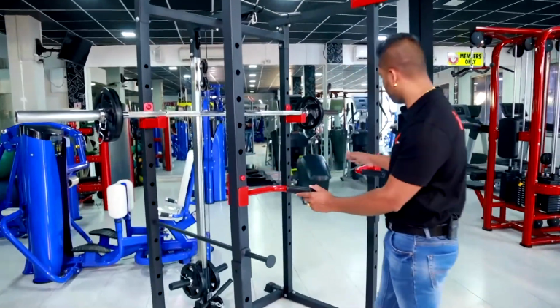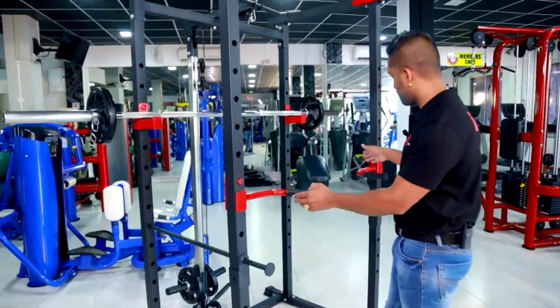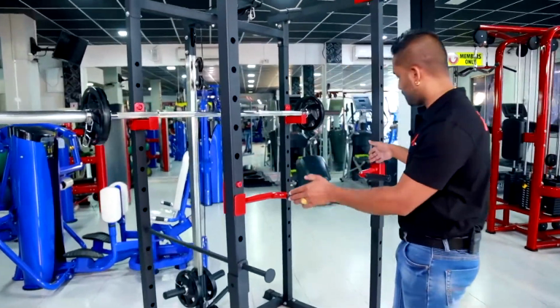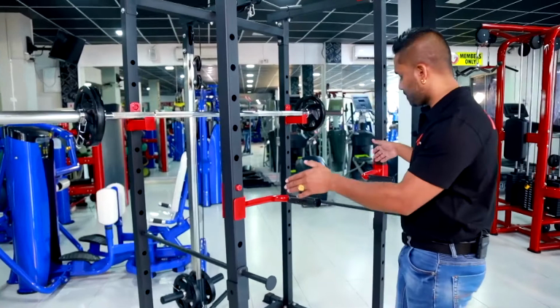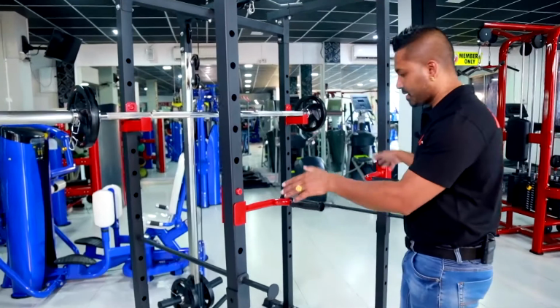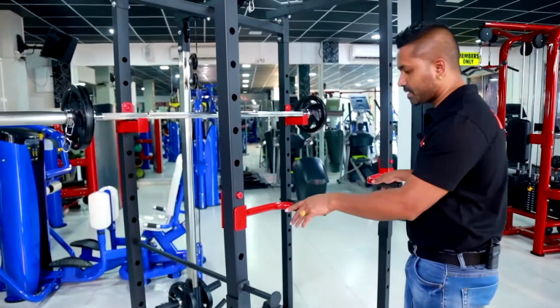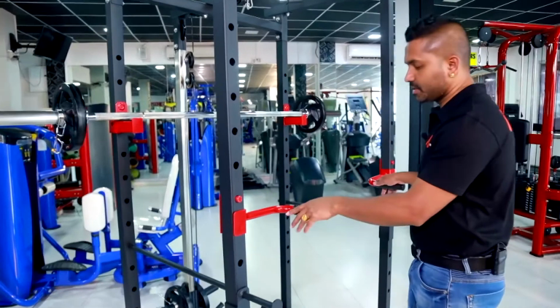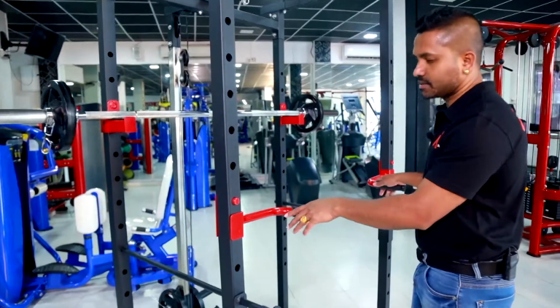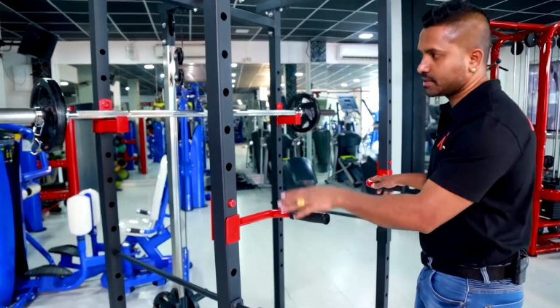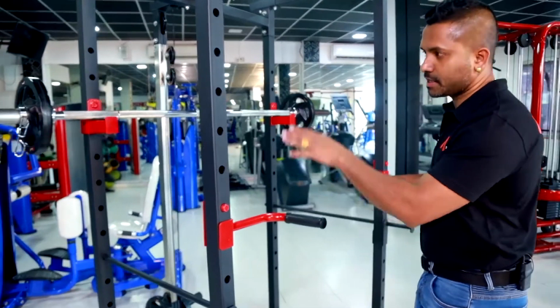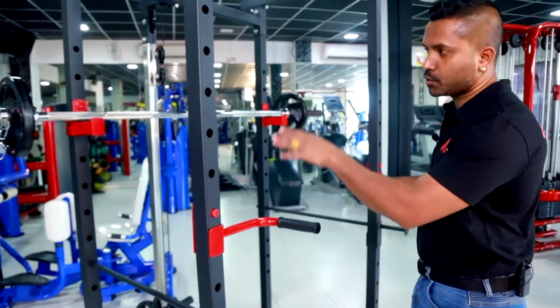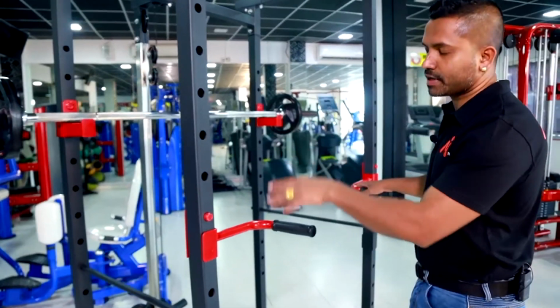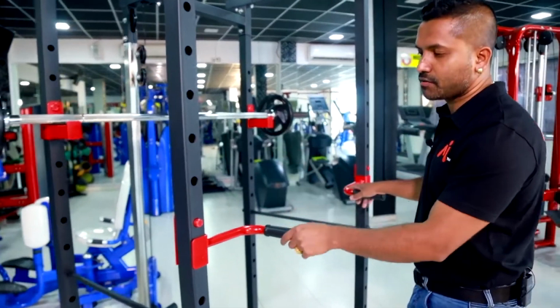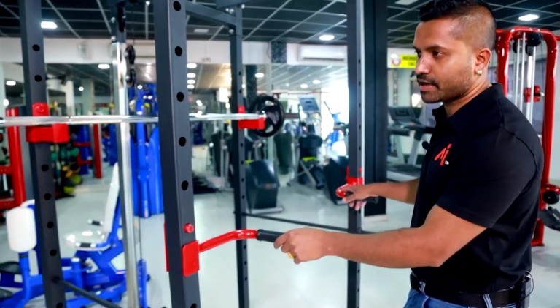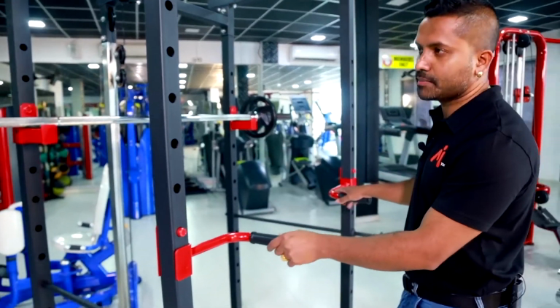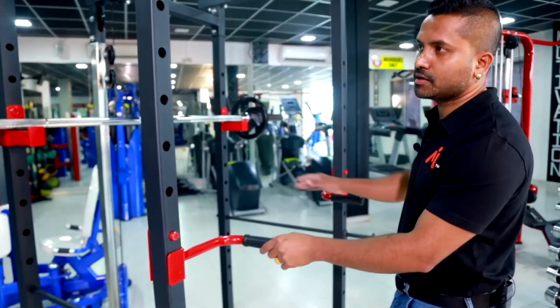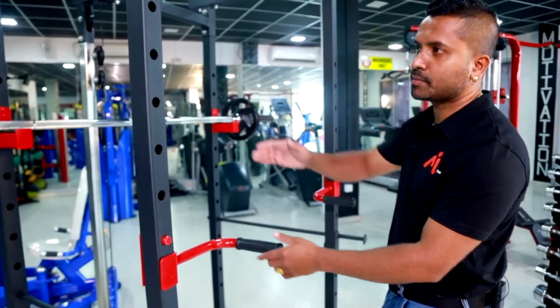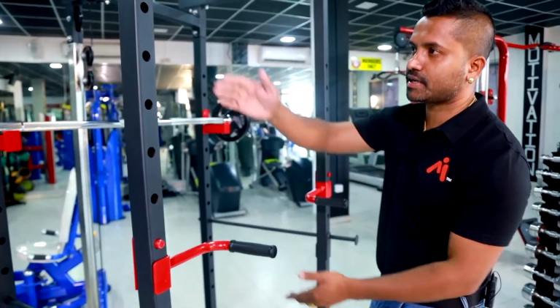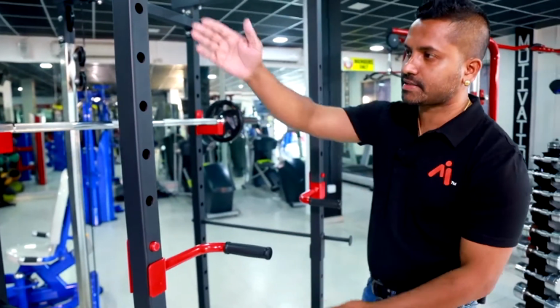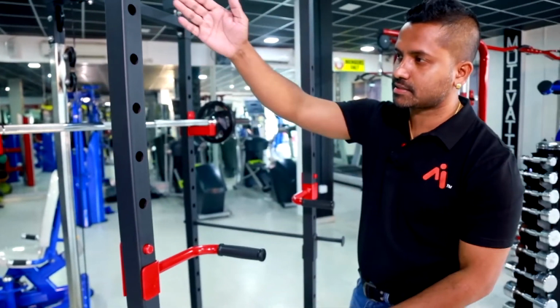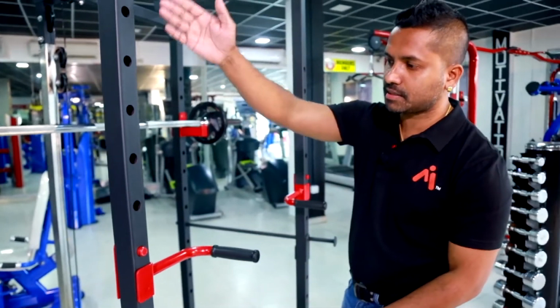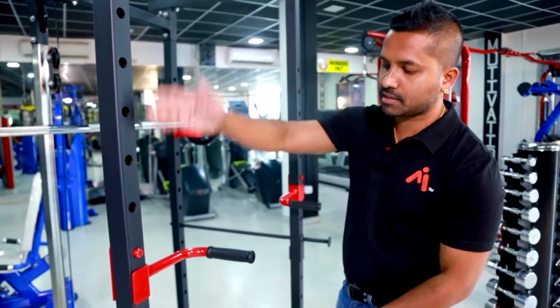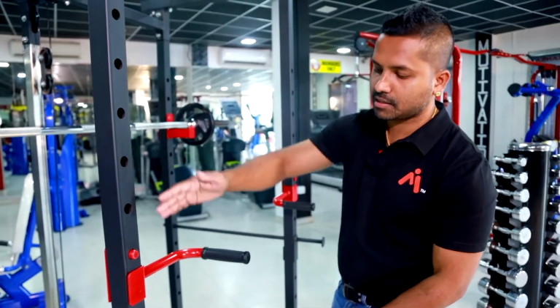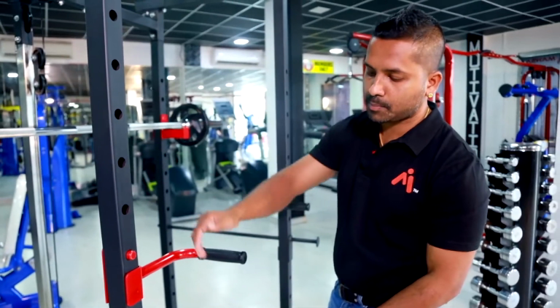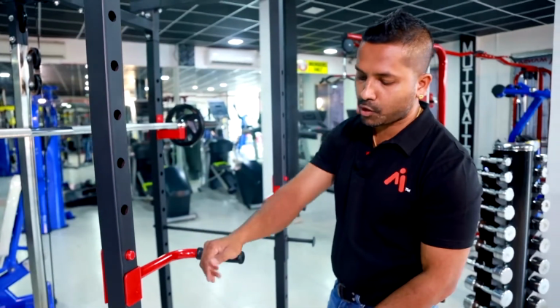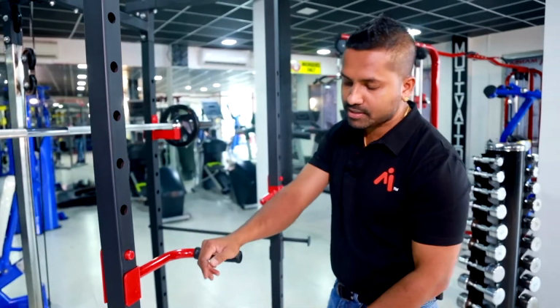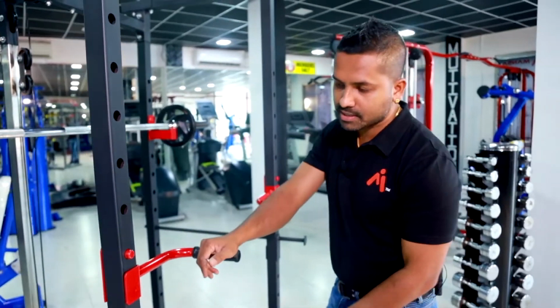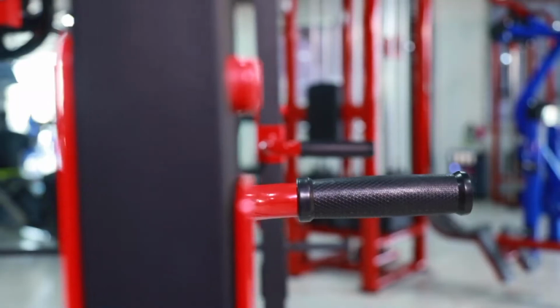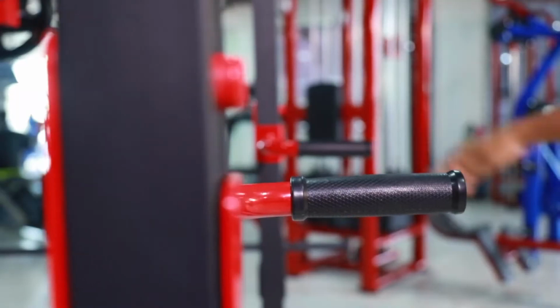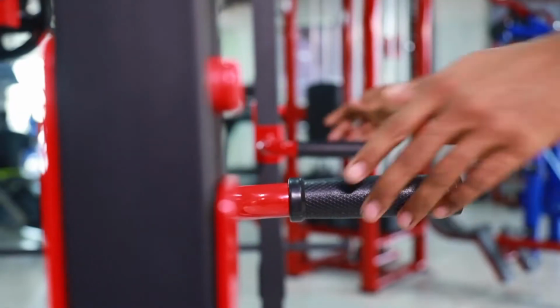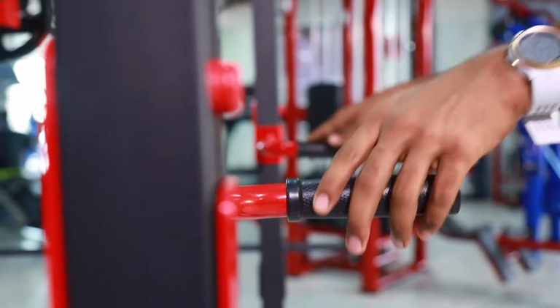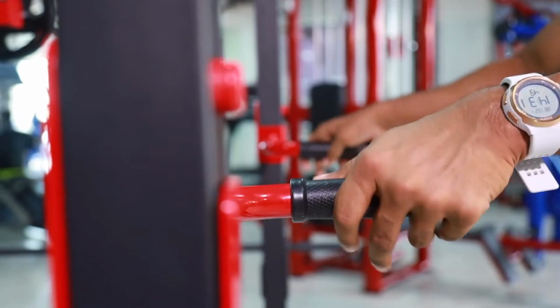We have the J hook and we need to adjust the J hook. We are talking about the J hook and its deep attachment to the exercises.